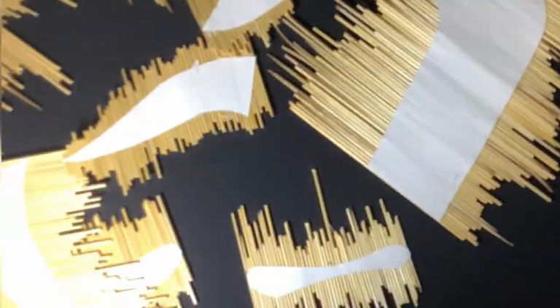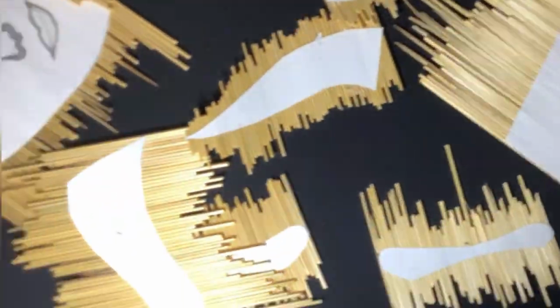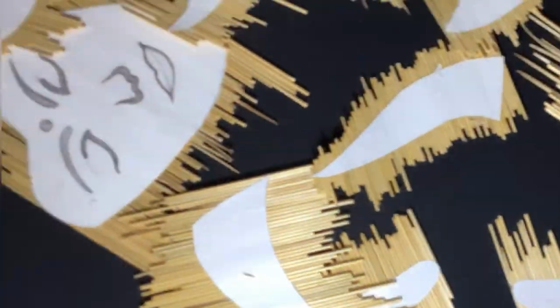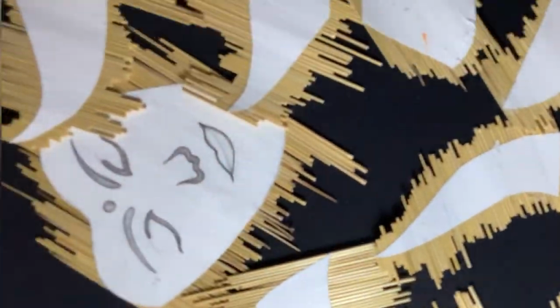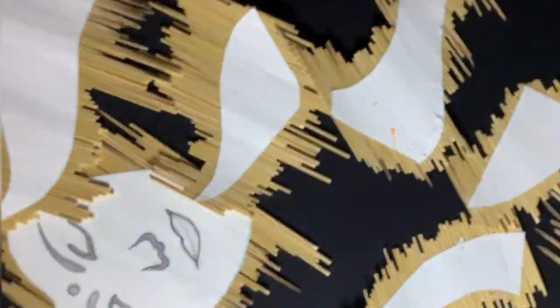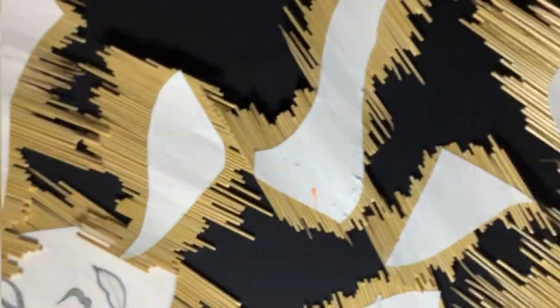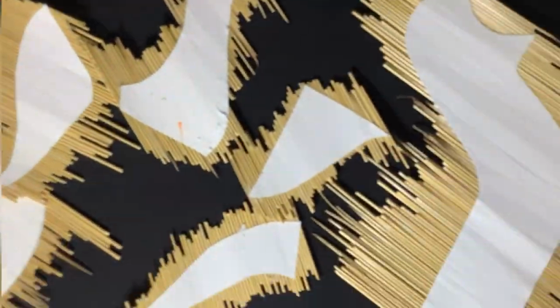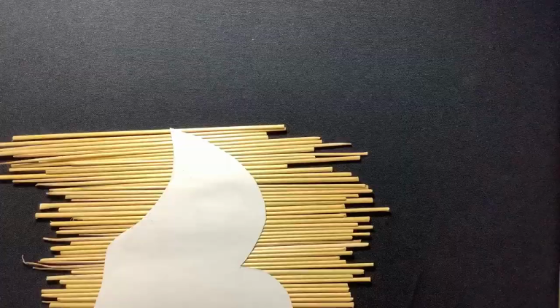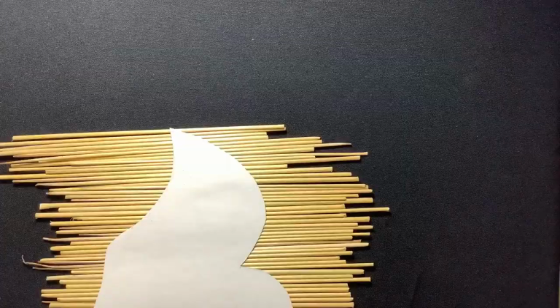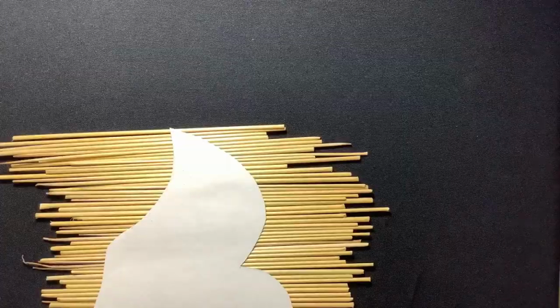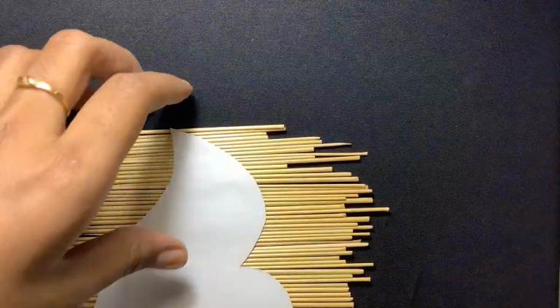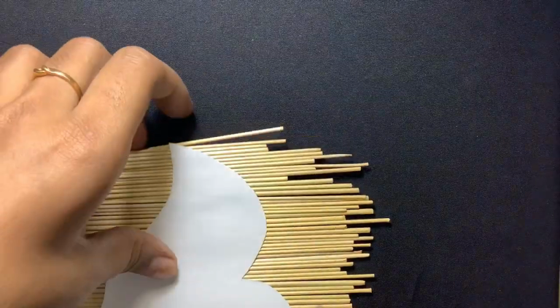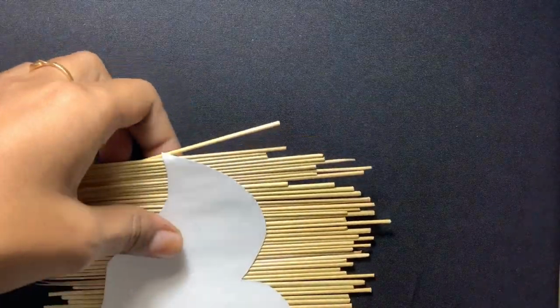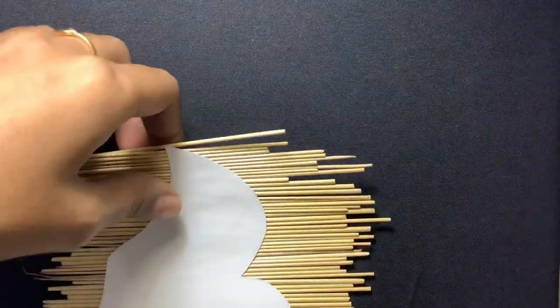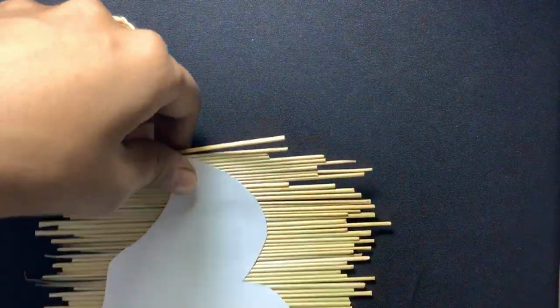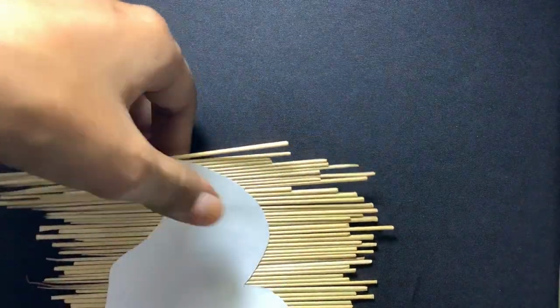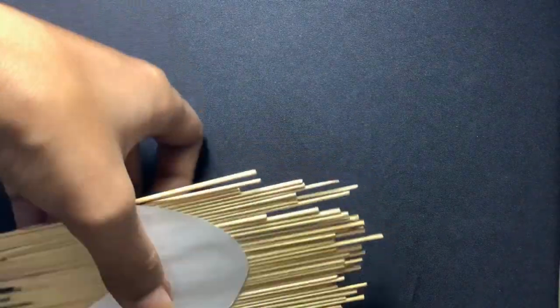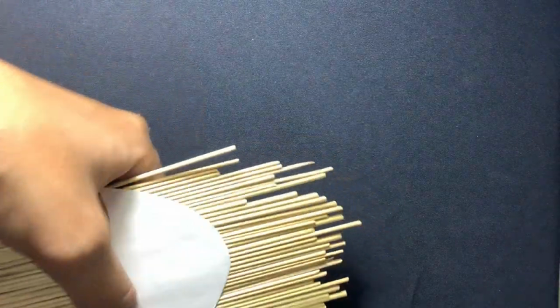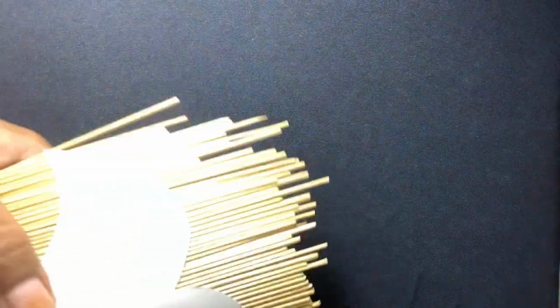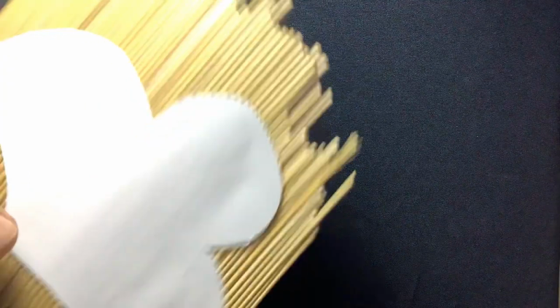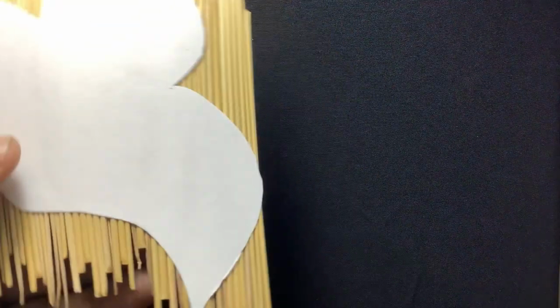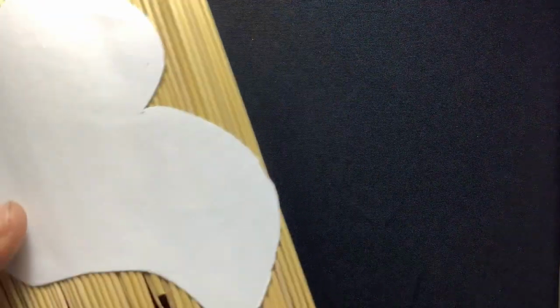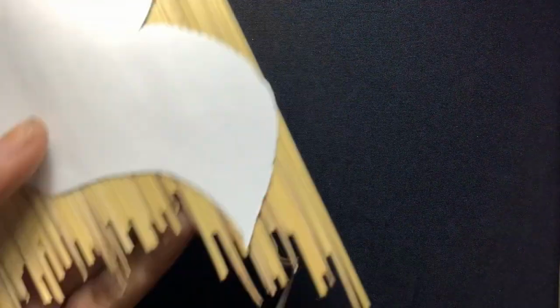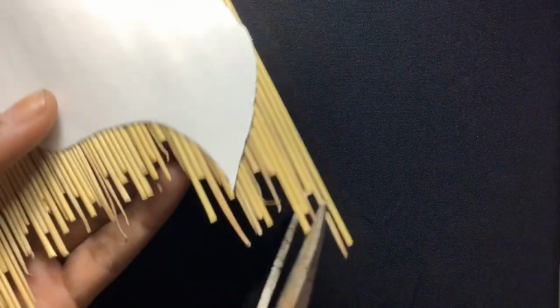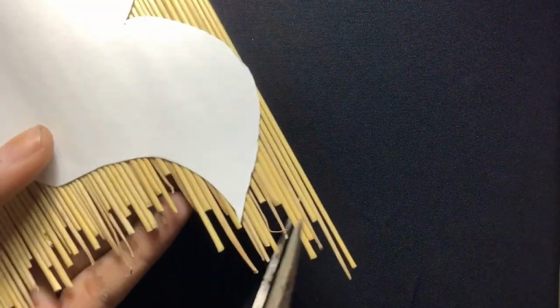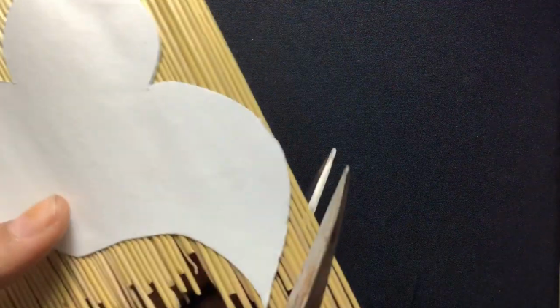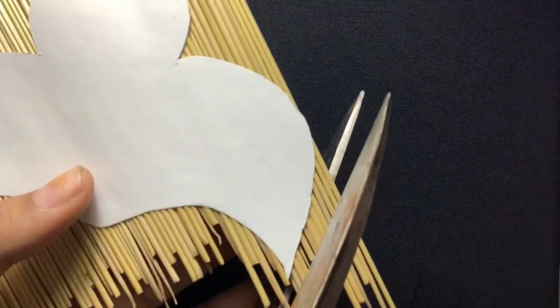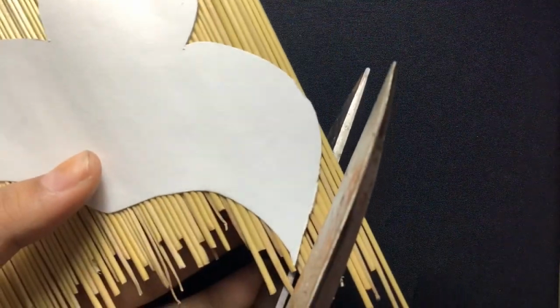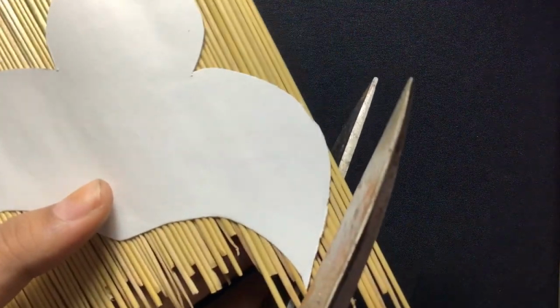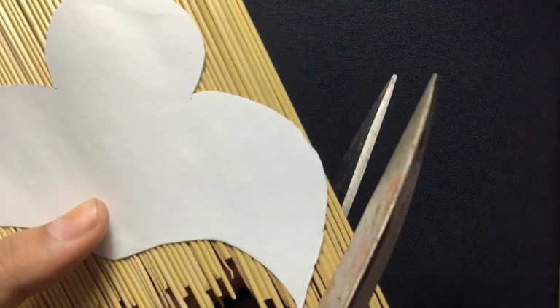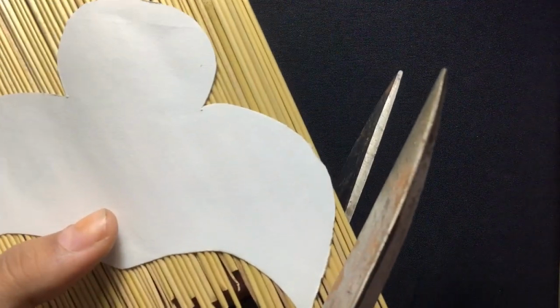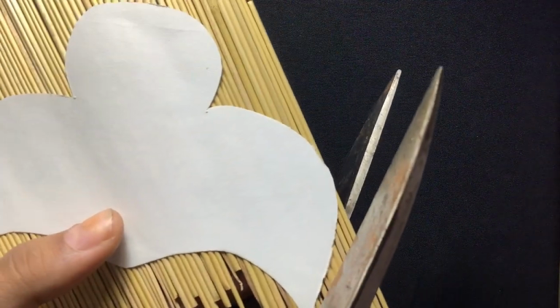Now we have to cut the extra bamboo sticks from the shapes, so be very, very careful with it.